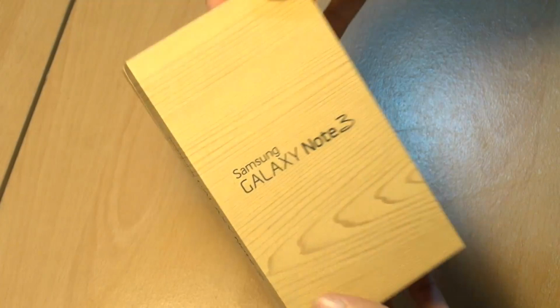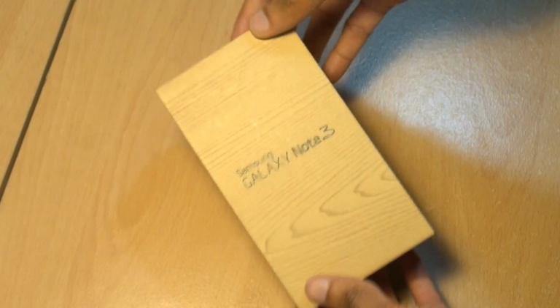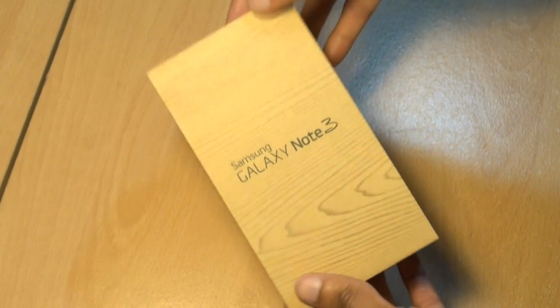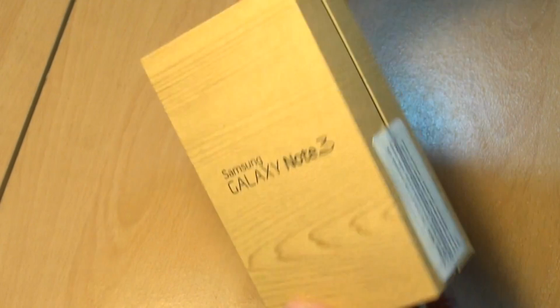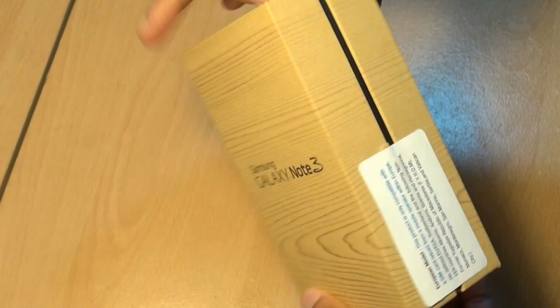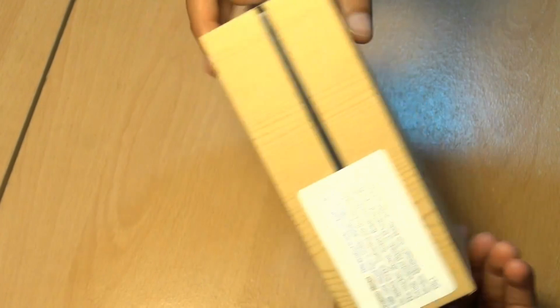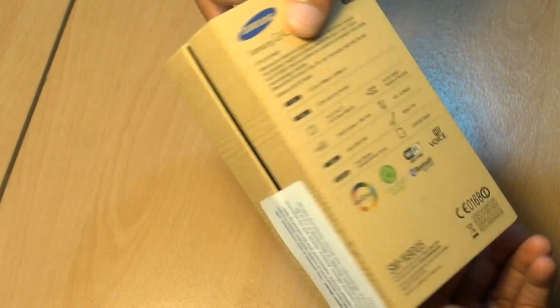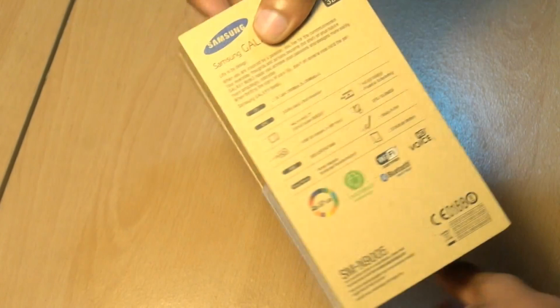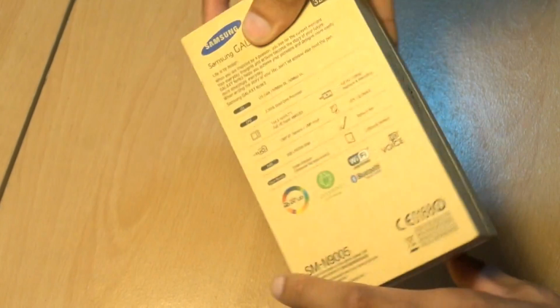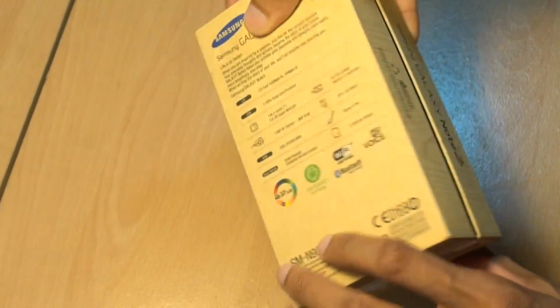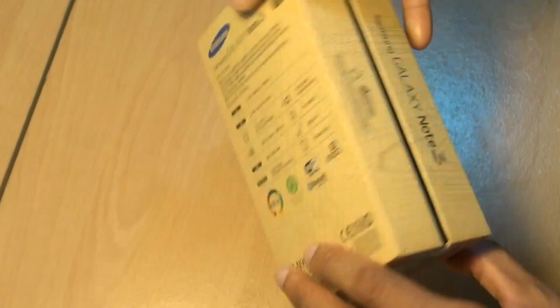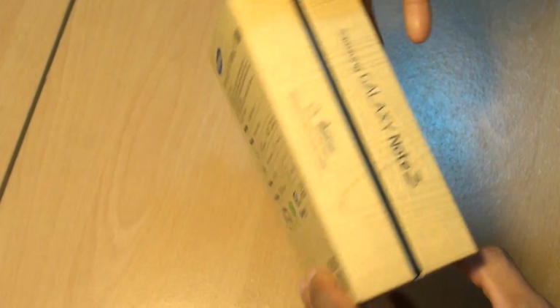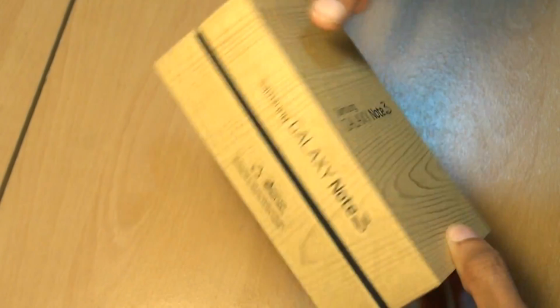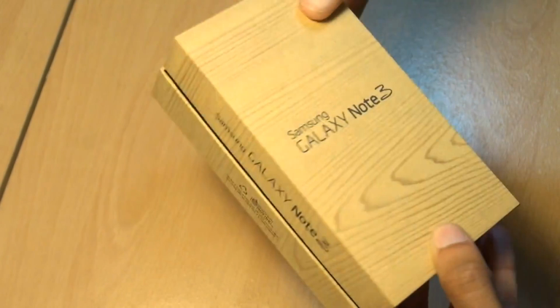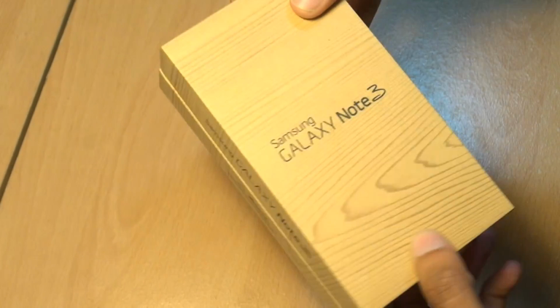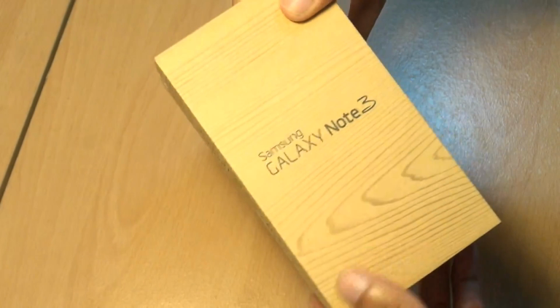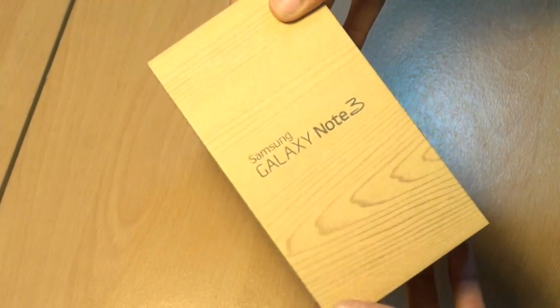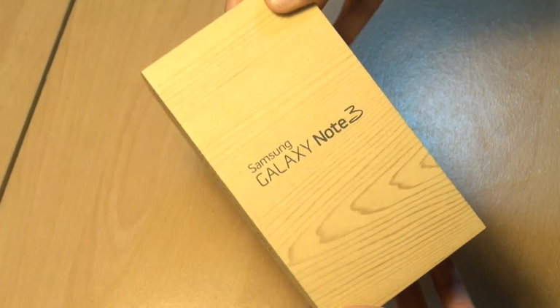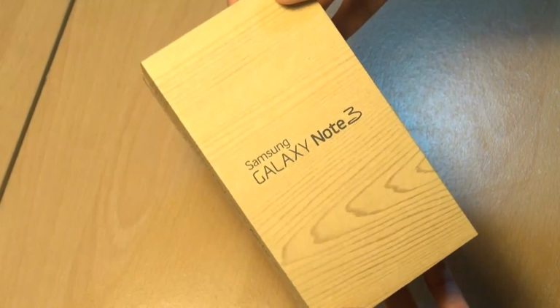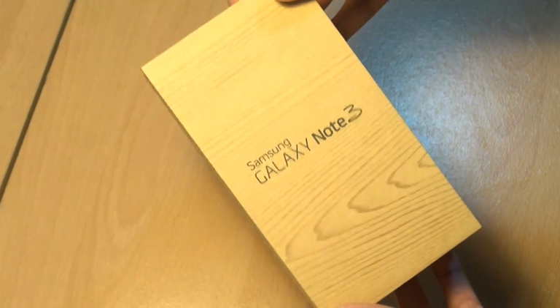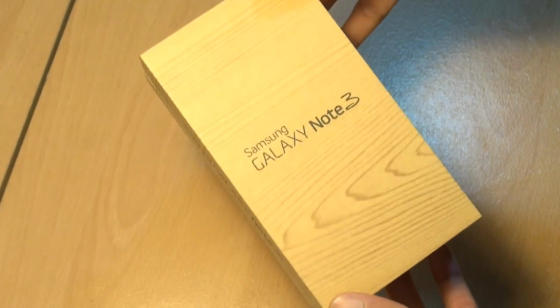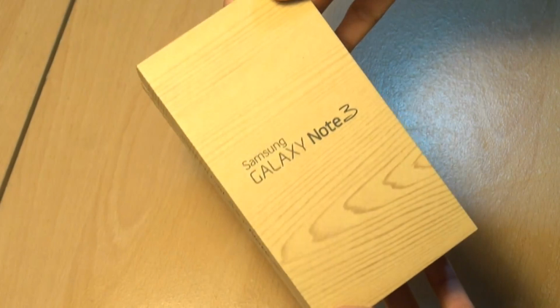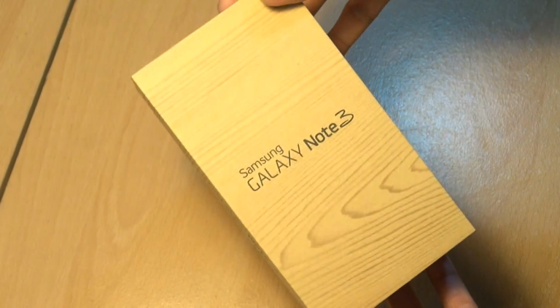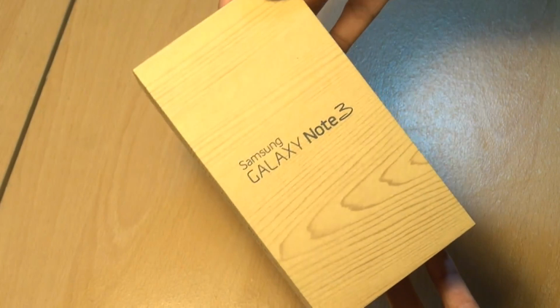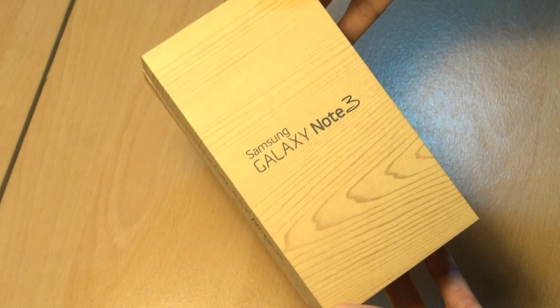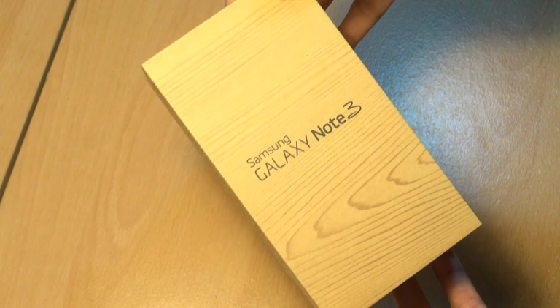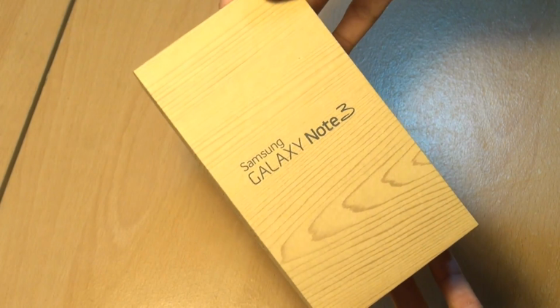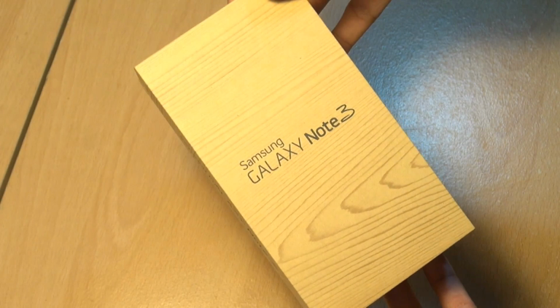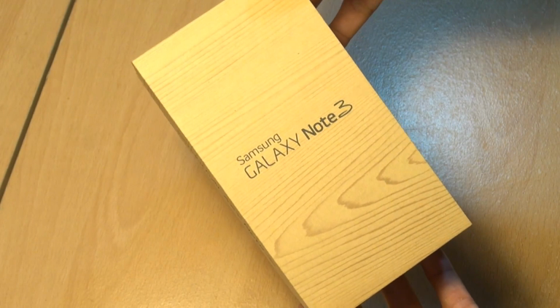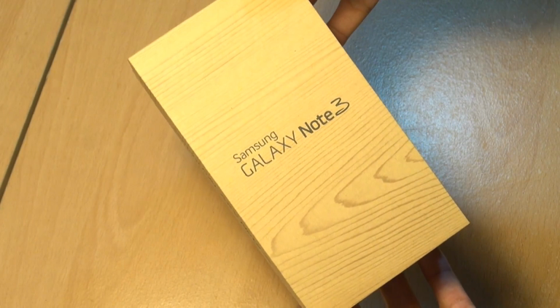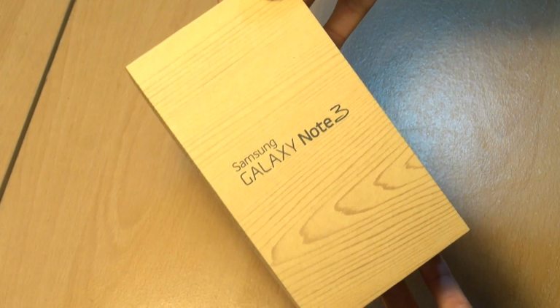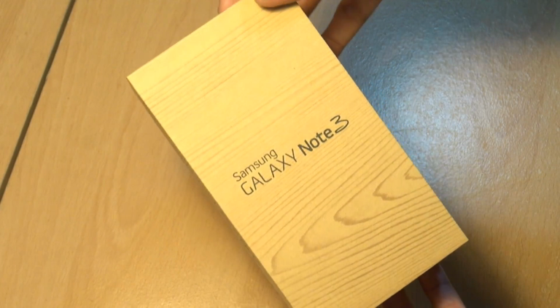Hello! Hi guys, it's Anamka4 here with another unboxing, and this time we've got the Samsung Galaxy Note 3.